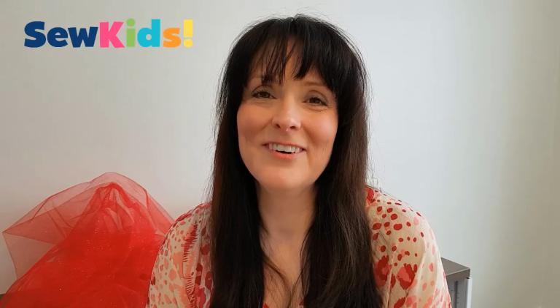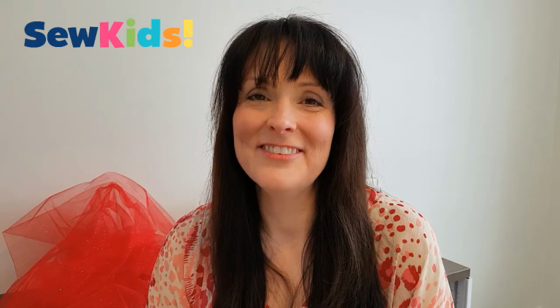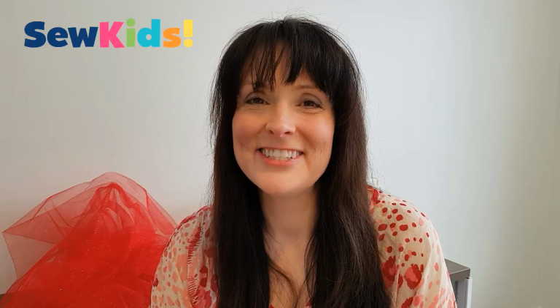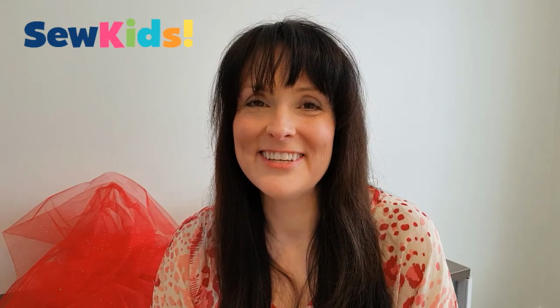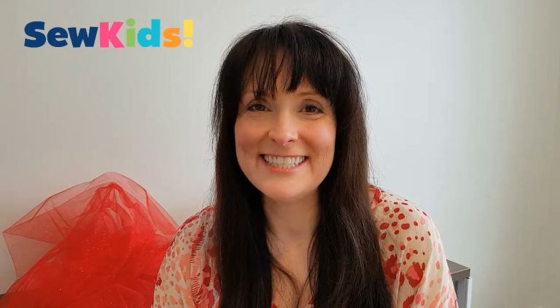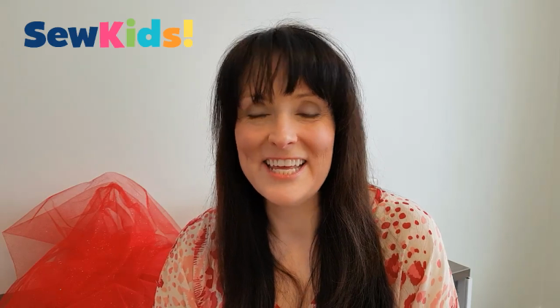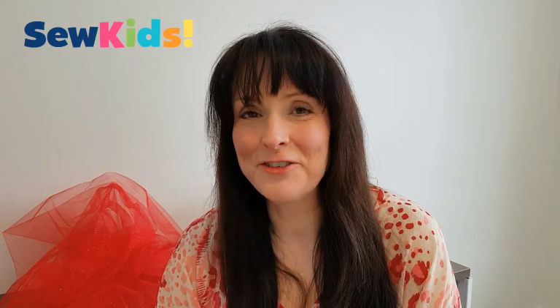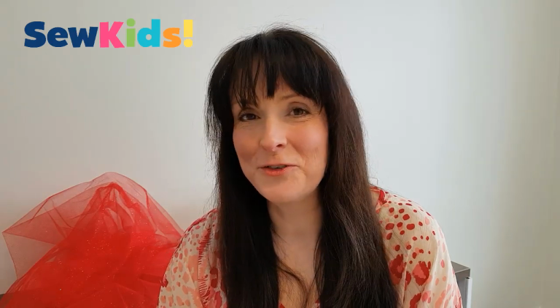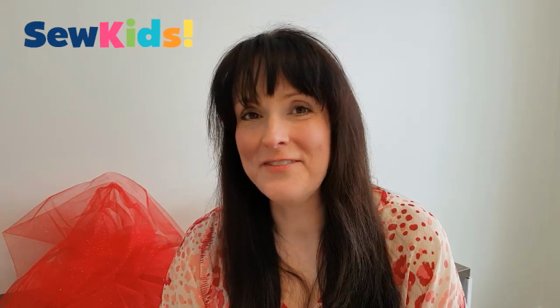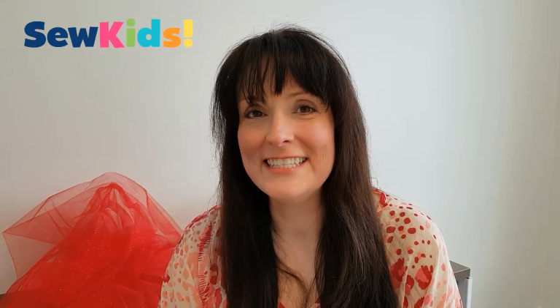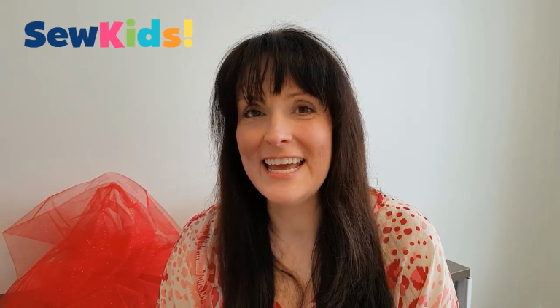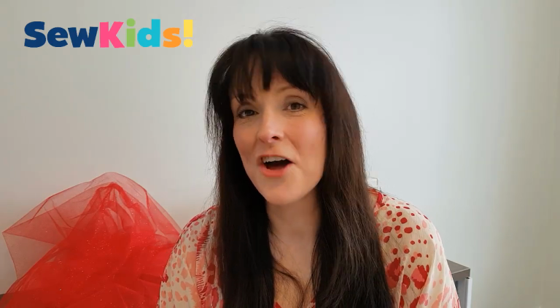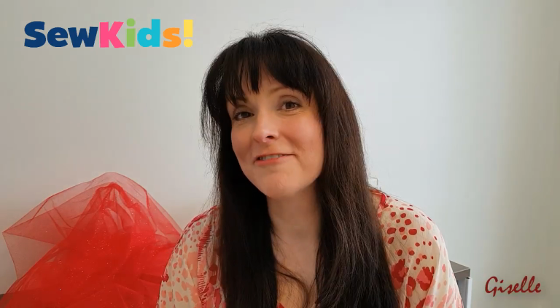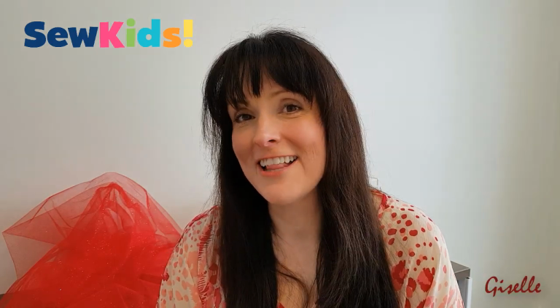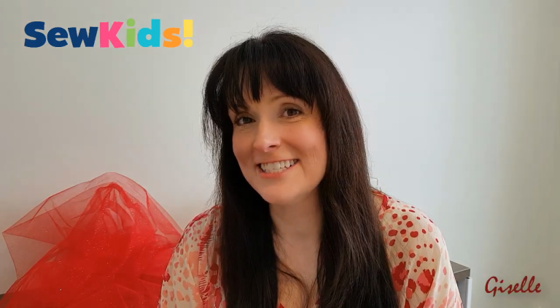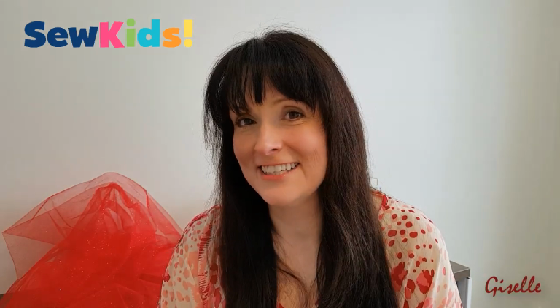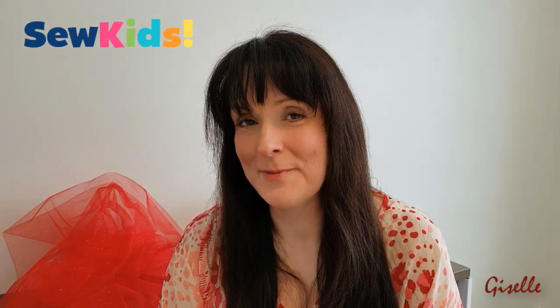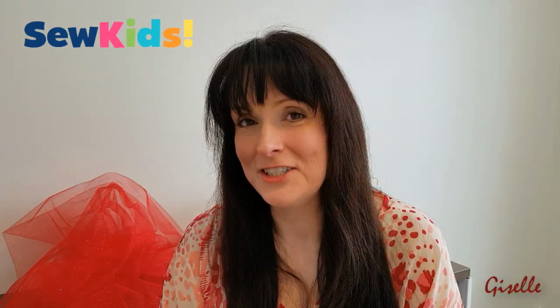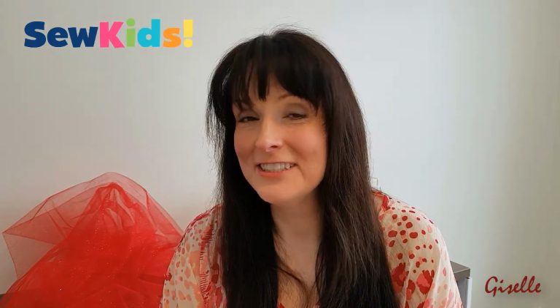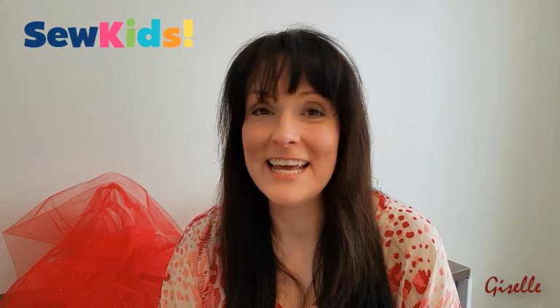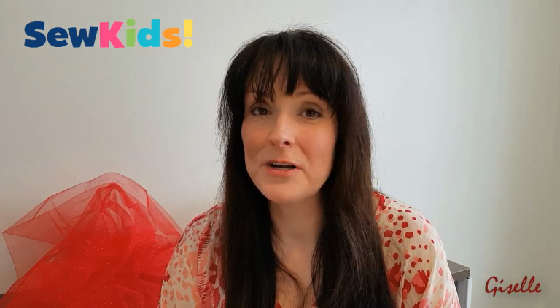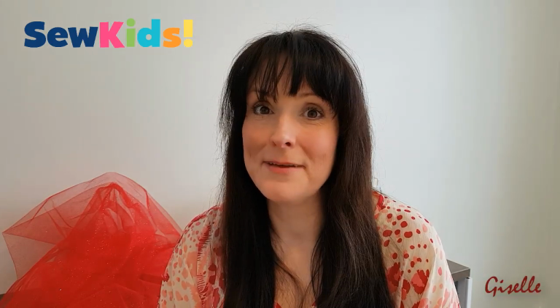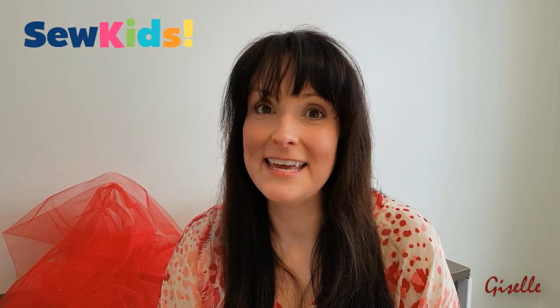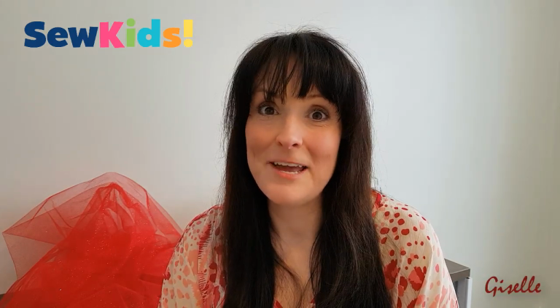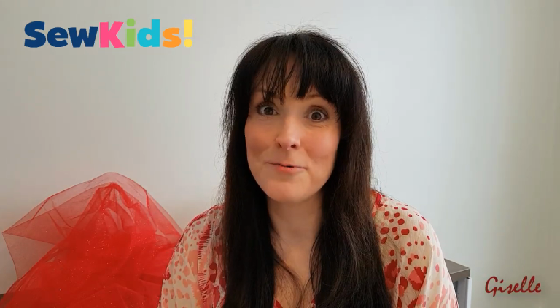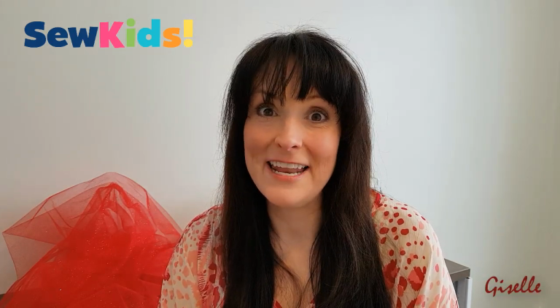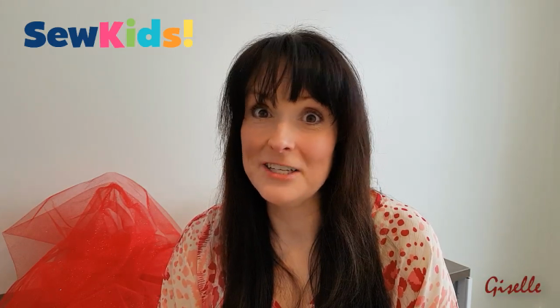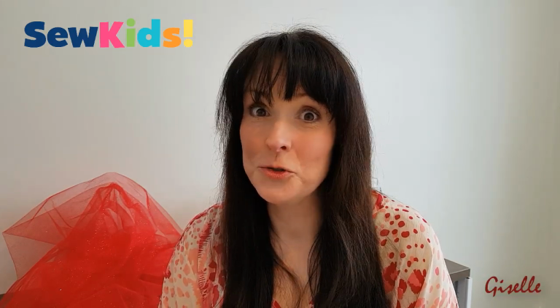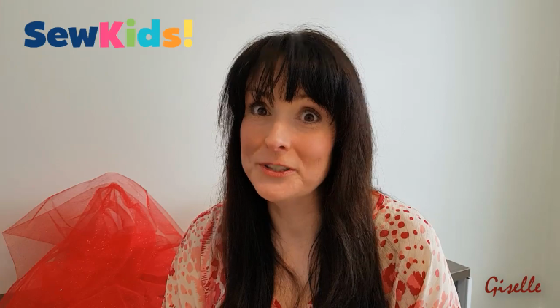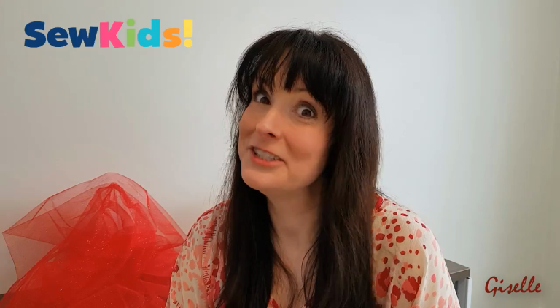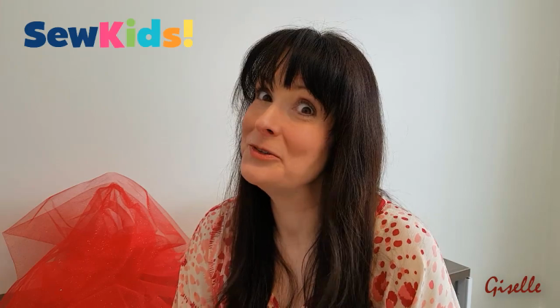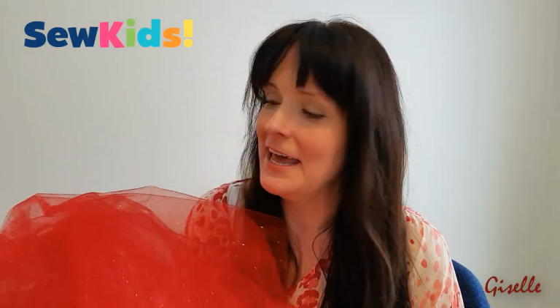Welcome to Sew Kids. Thank you for joining me today on our Valentine's special. Today we are making a red tulle tutu.